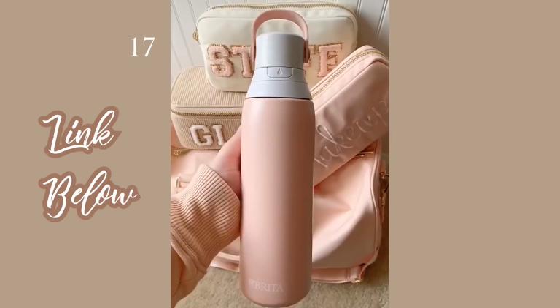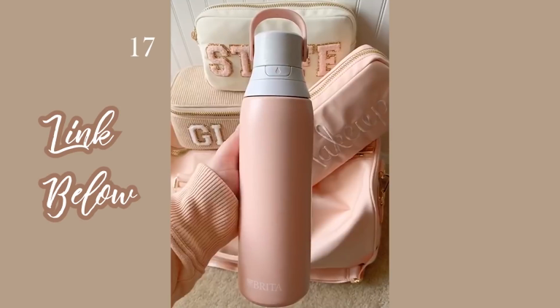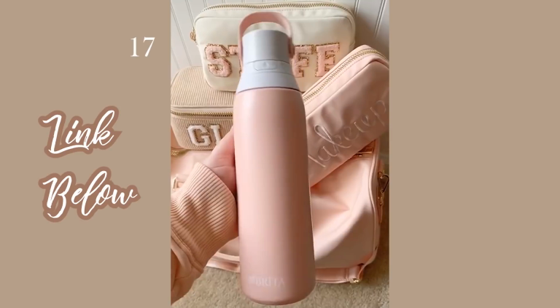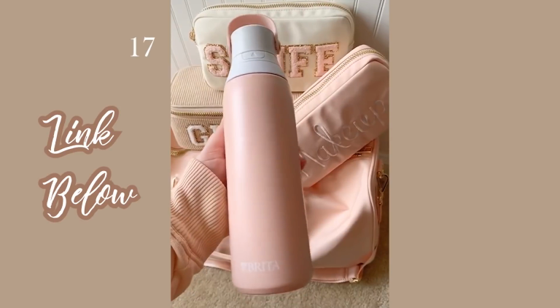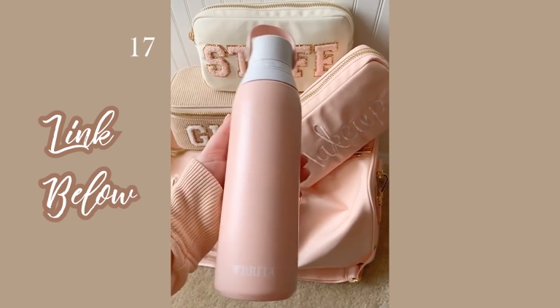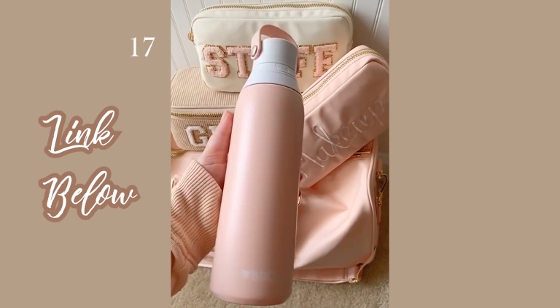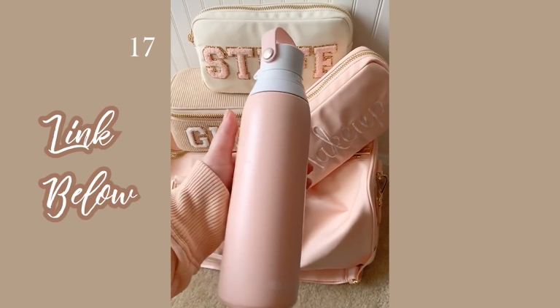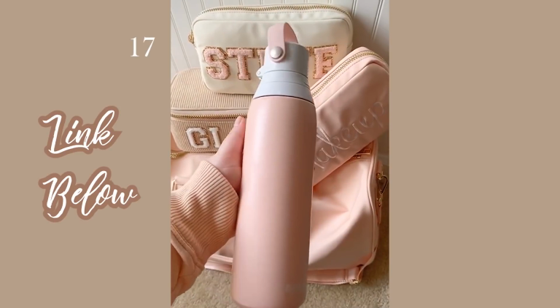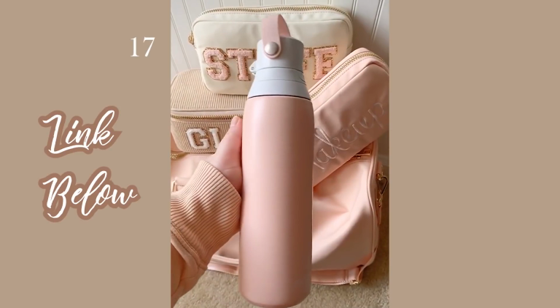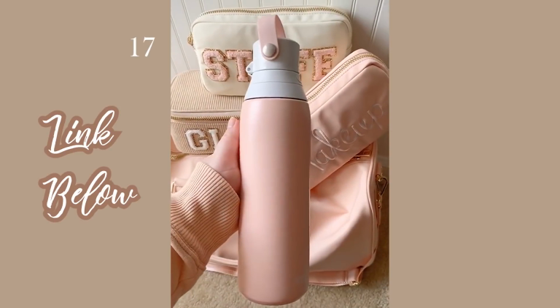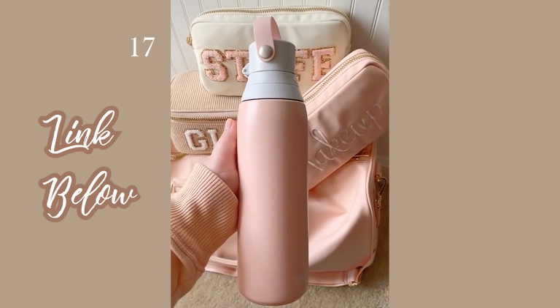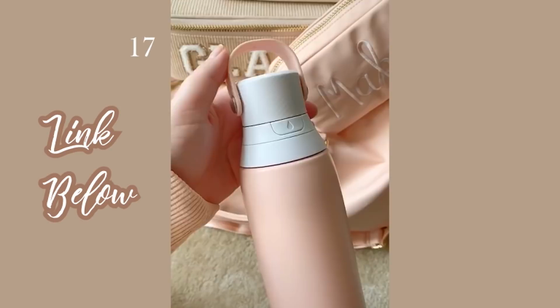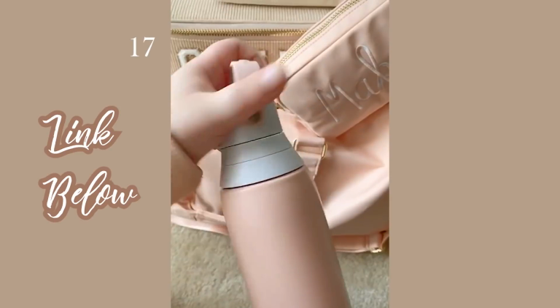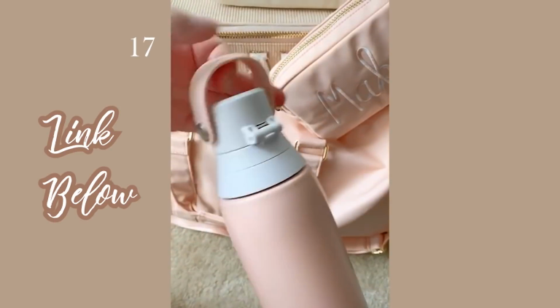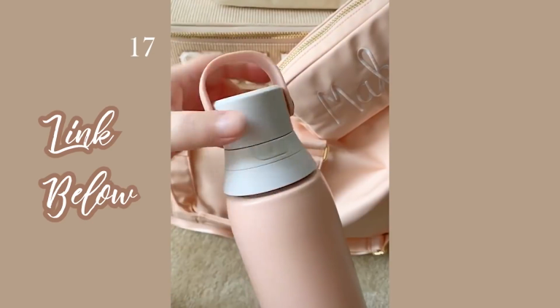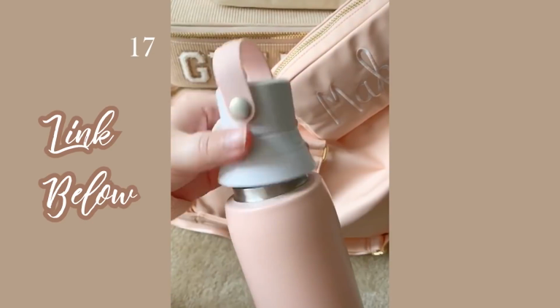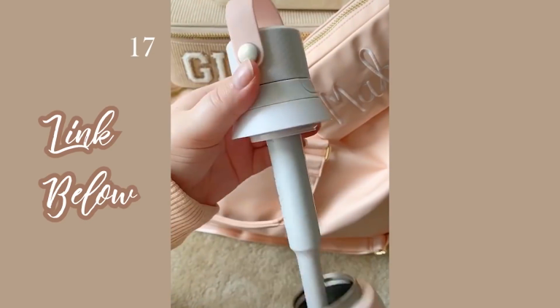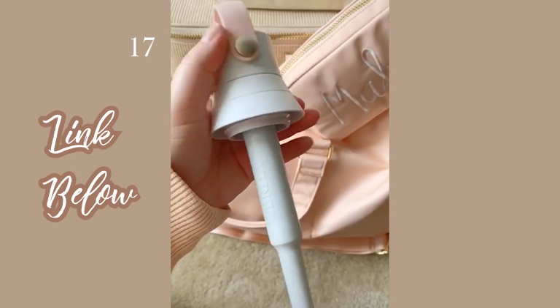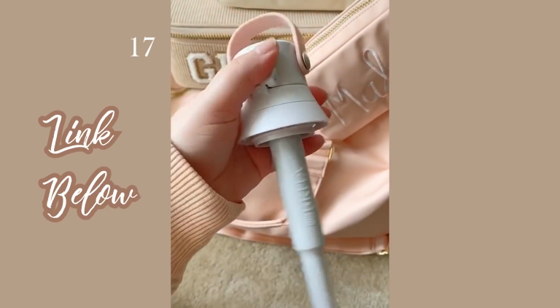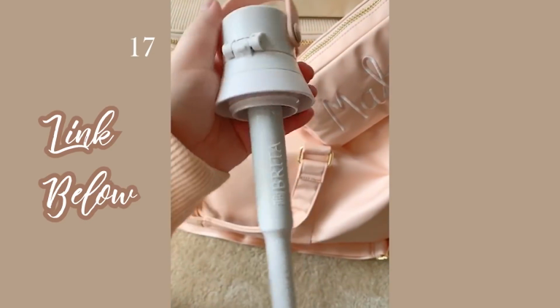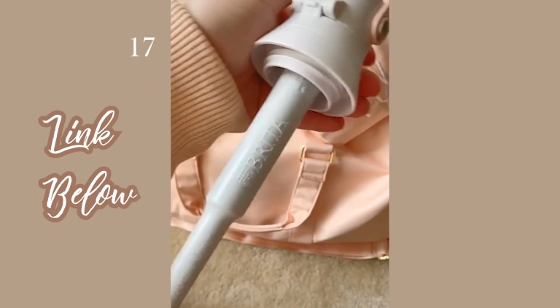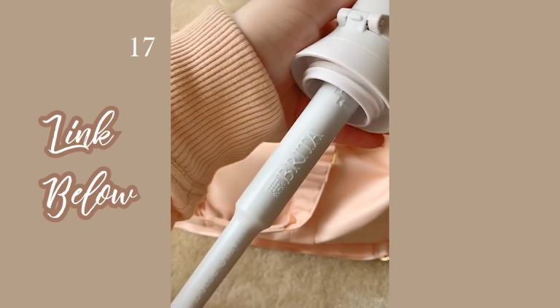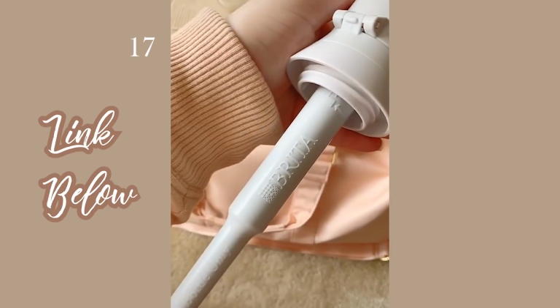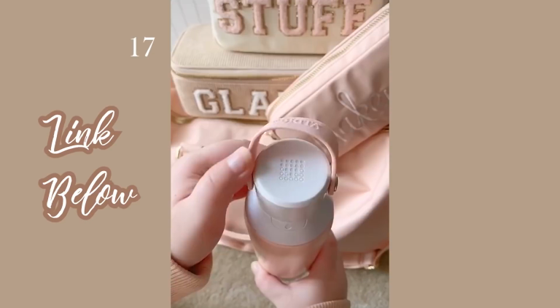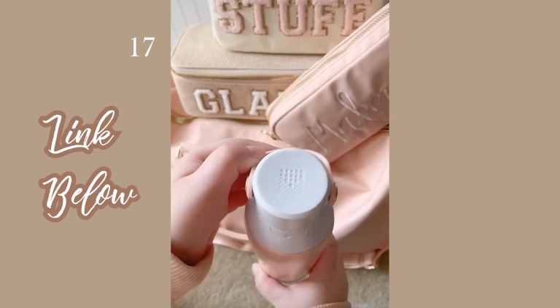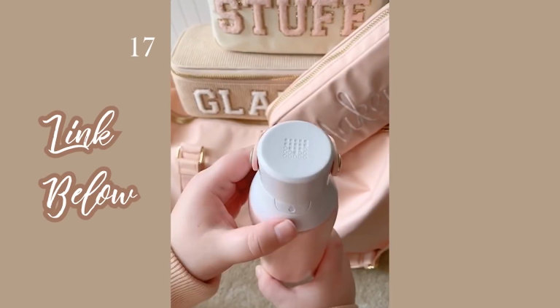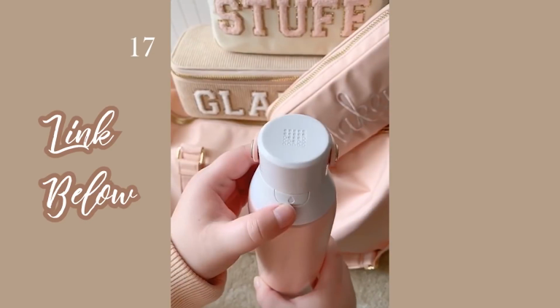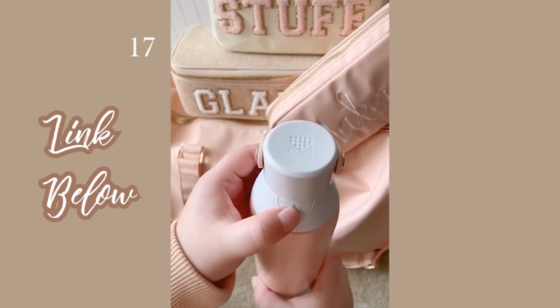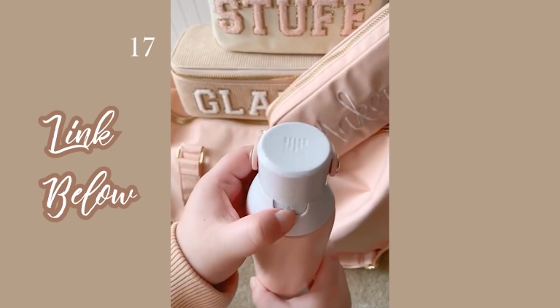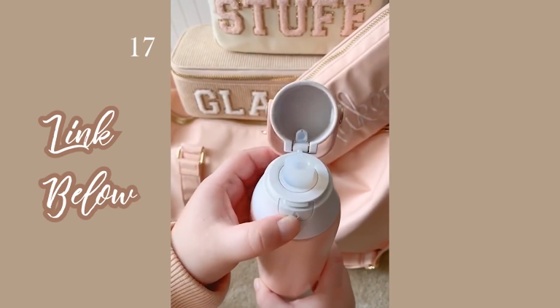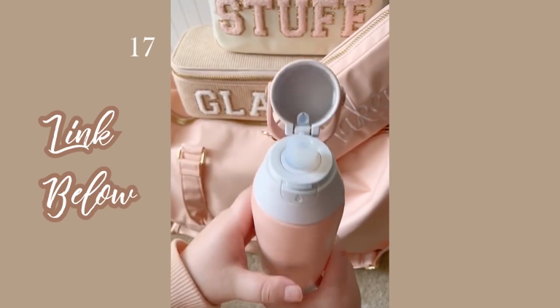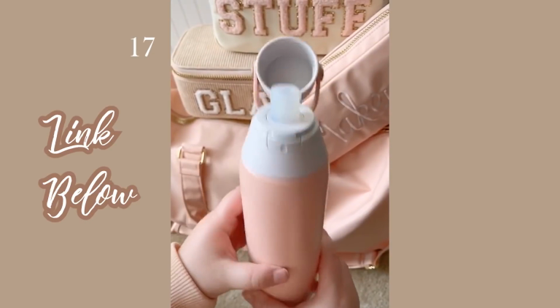And last up is this Brita water bottle. It has a built-in filter so when you fill it up with water, it'll clean it before you drink it.